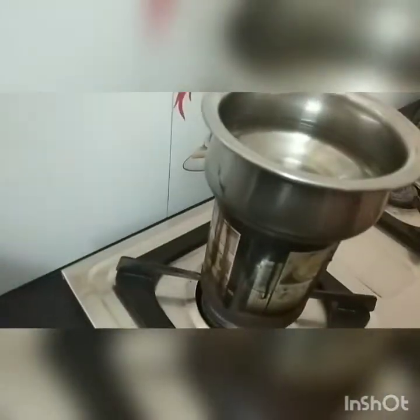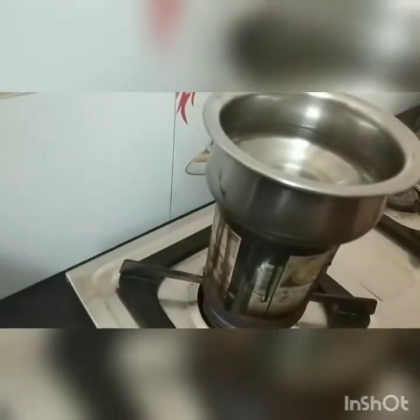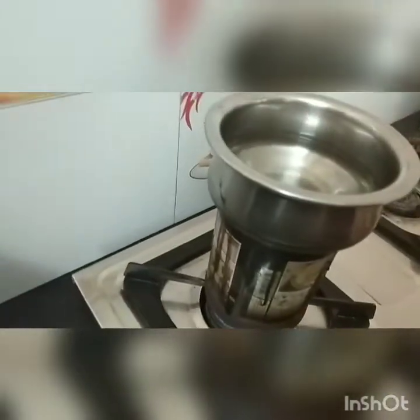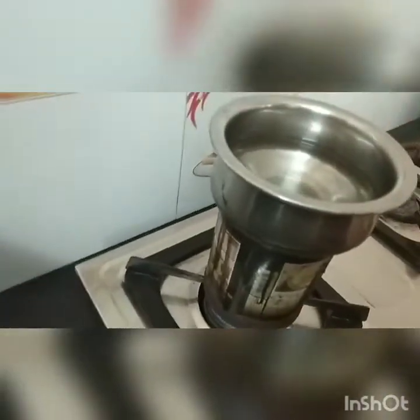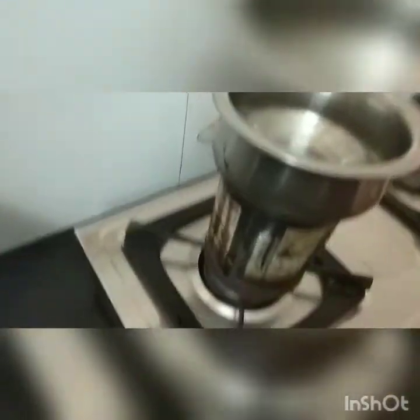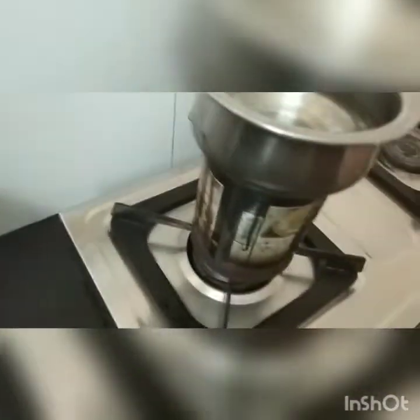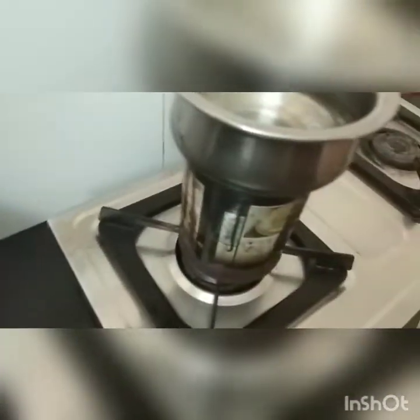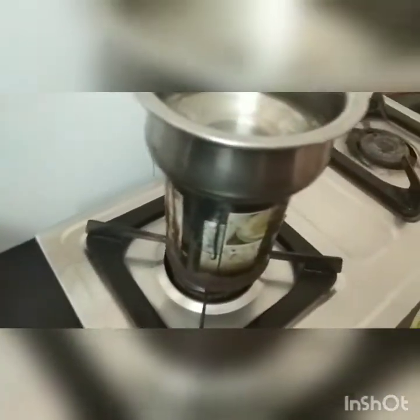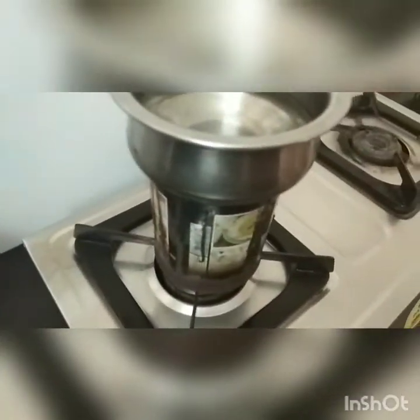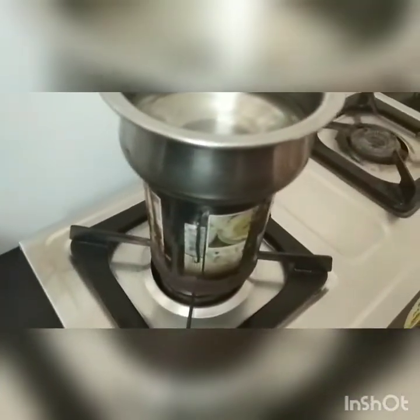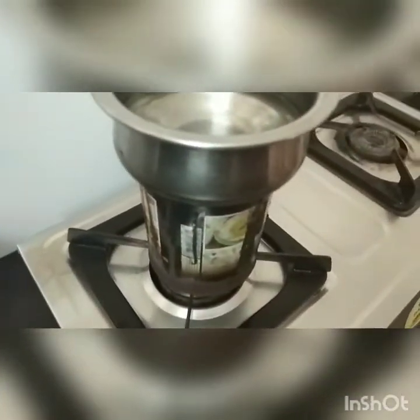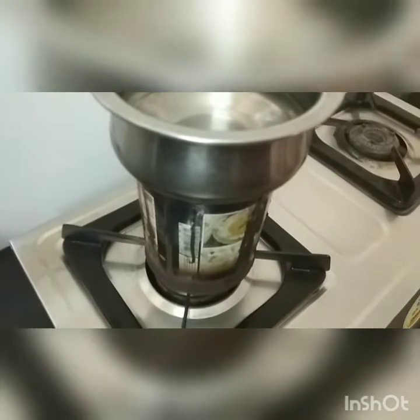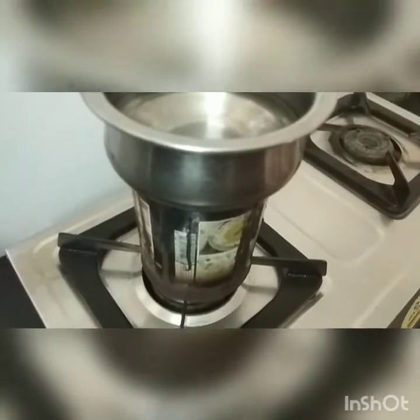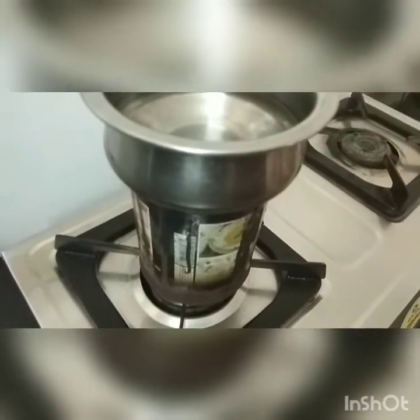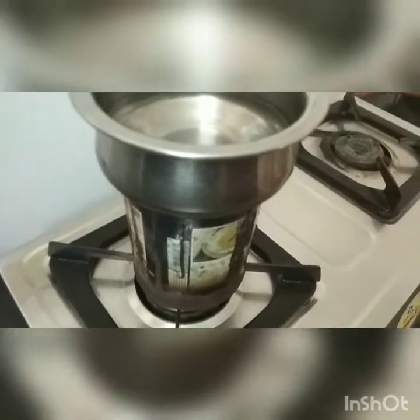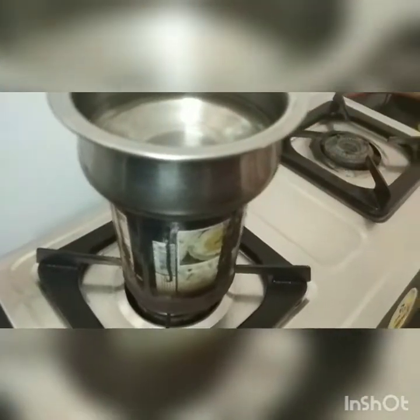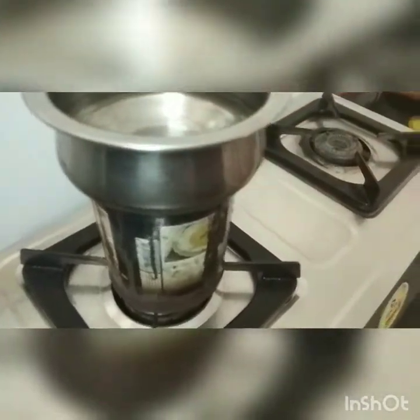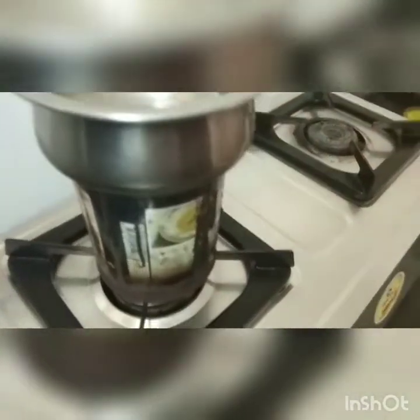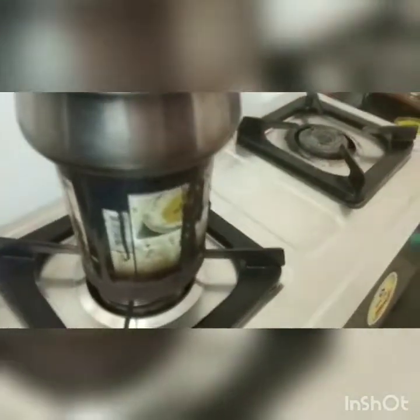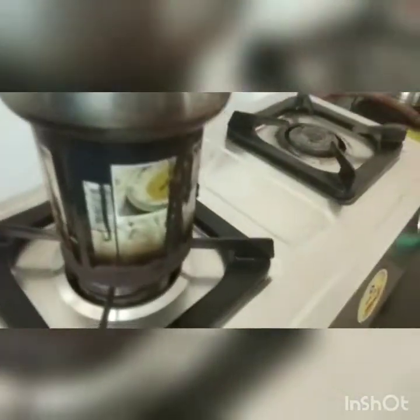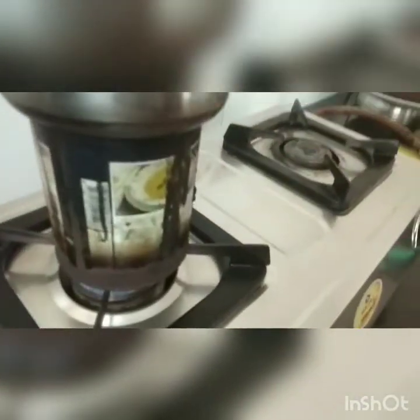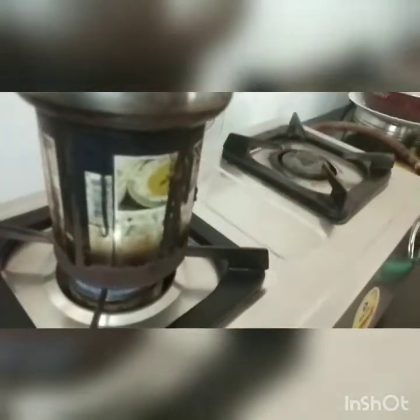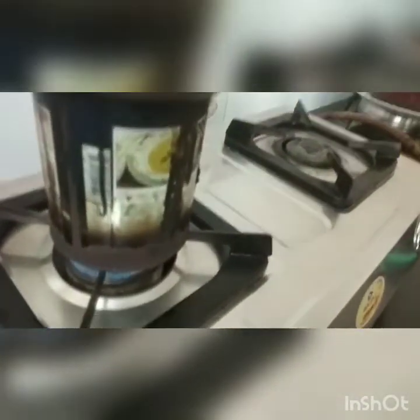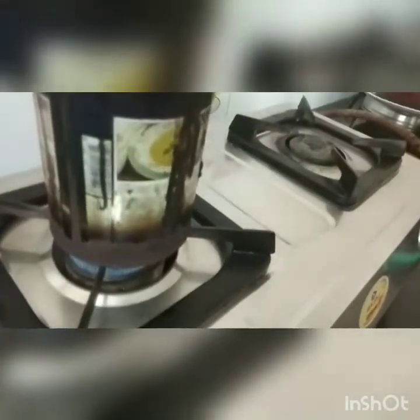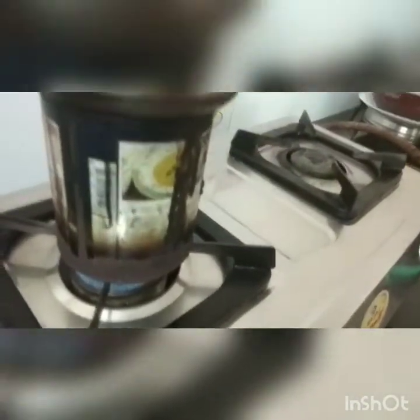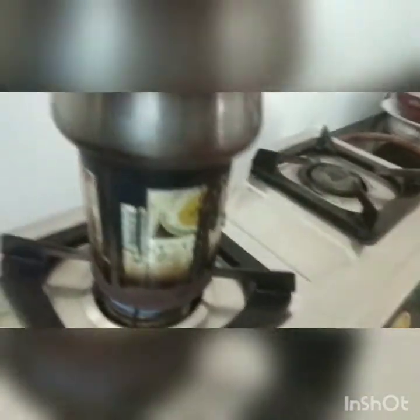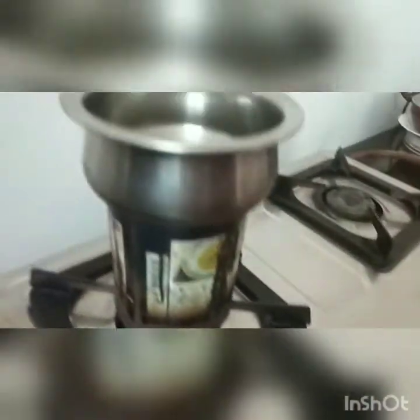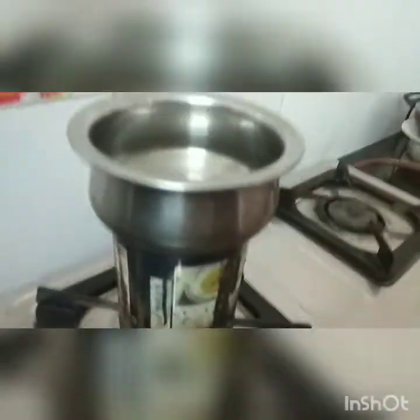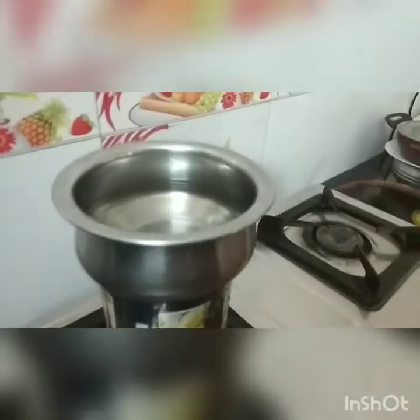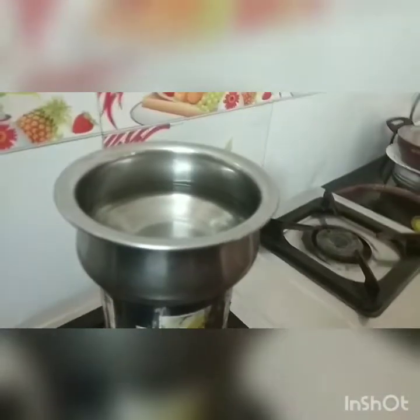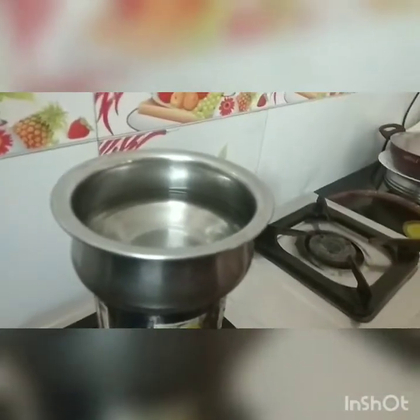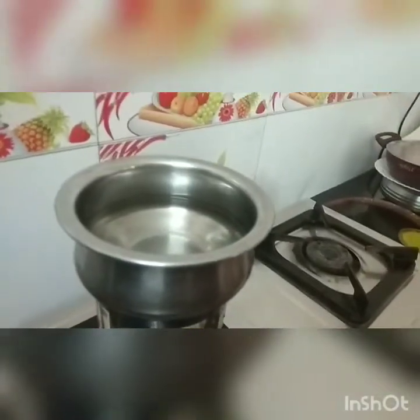Then stir it in a bowl. We will let it dry — put in a little bit, then let it dry for 5 minutes.